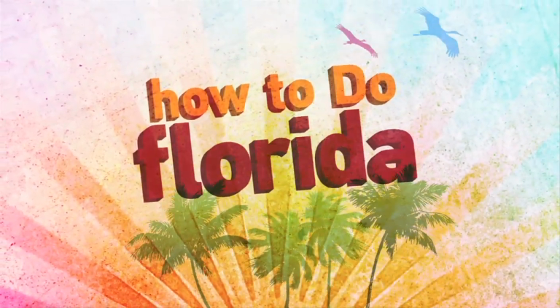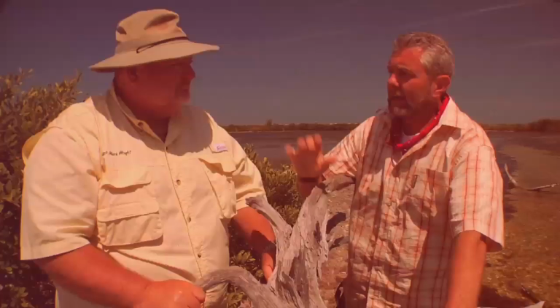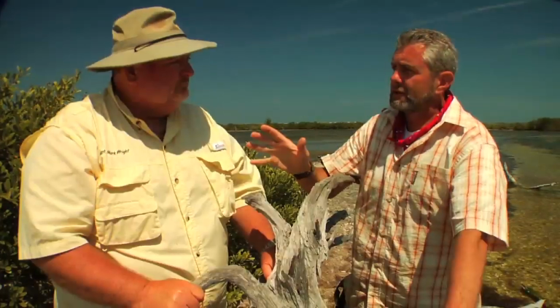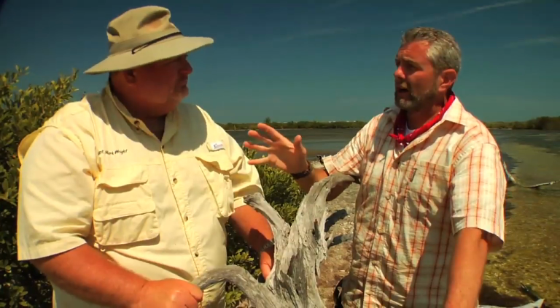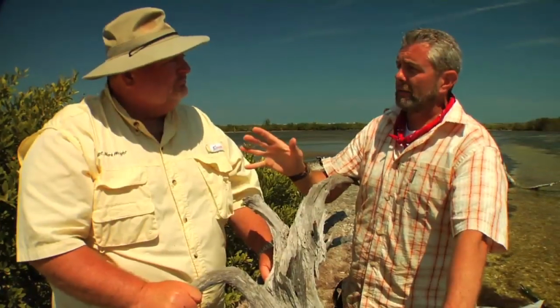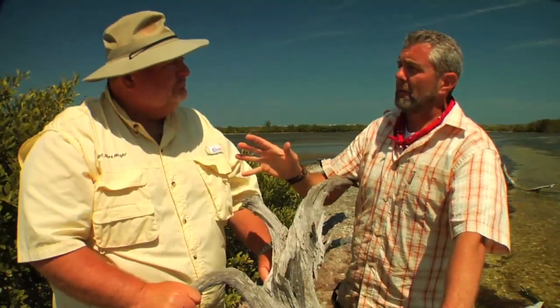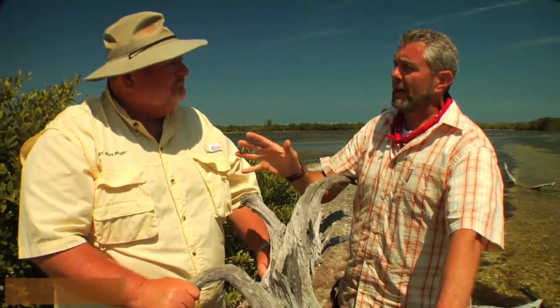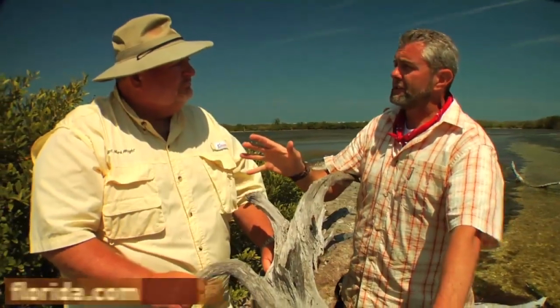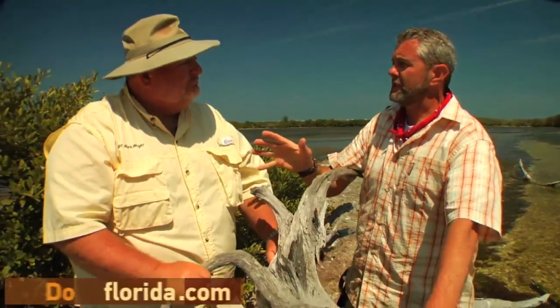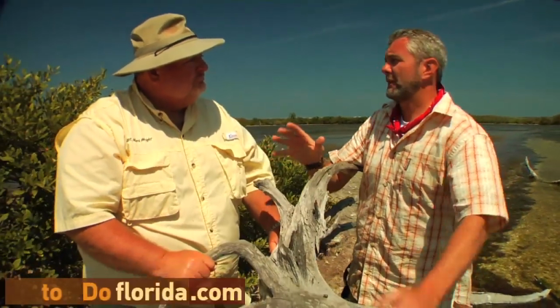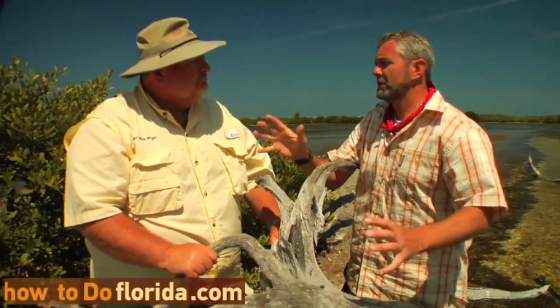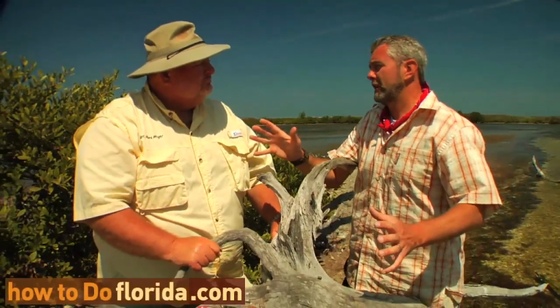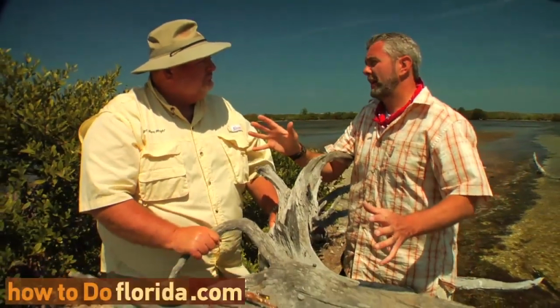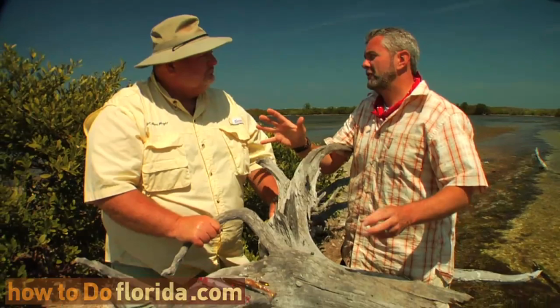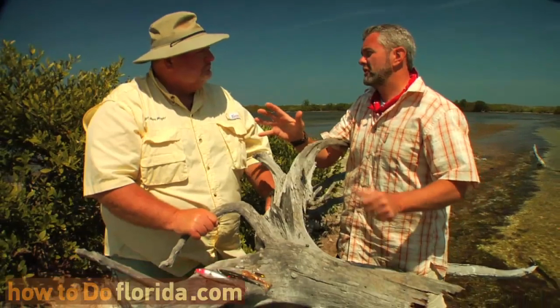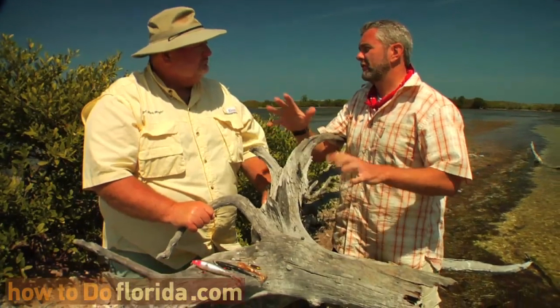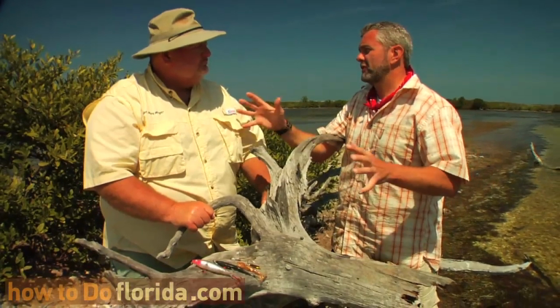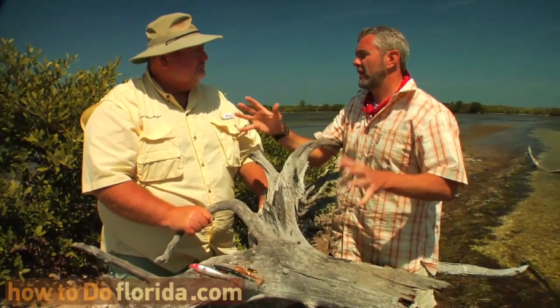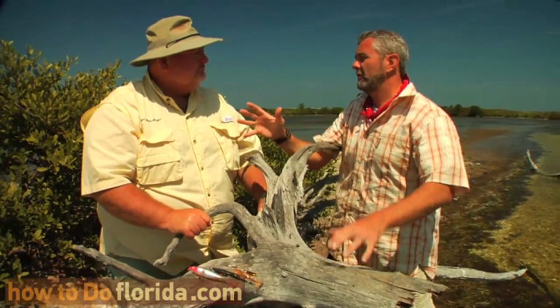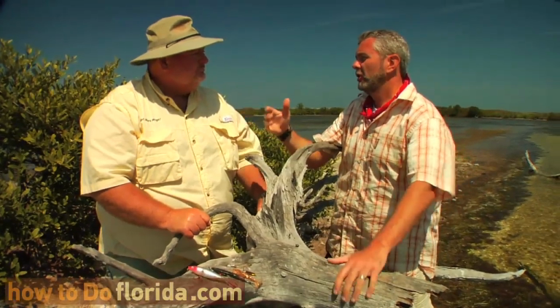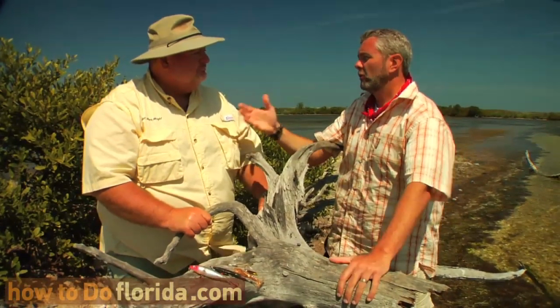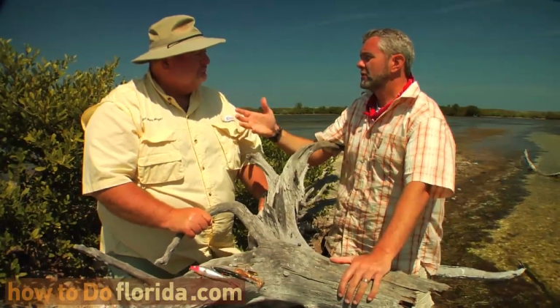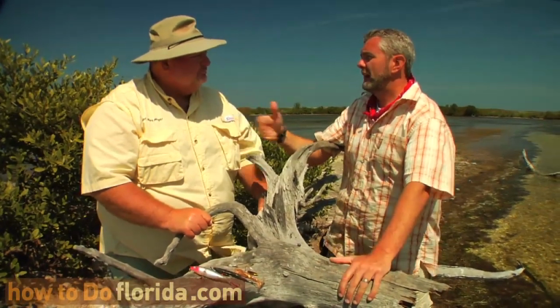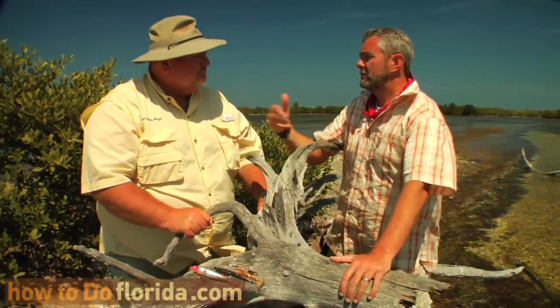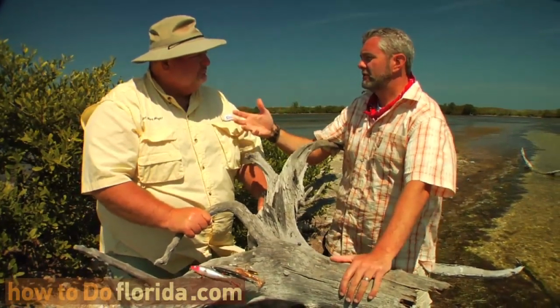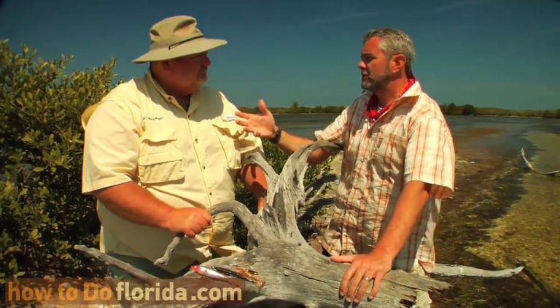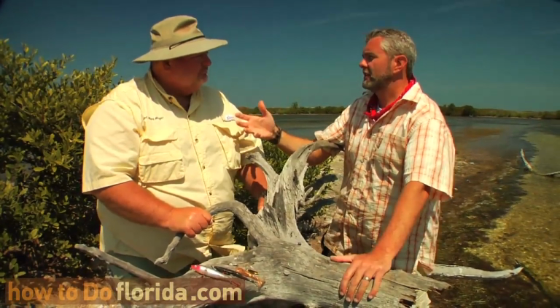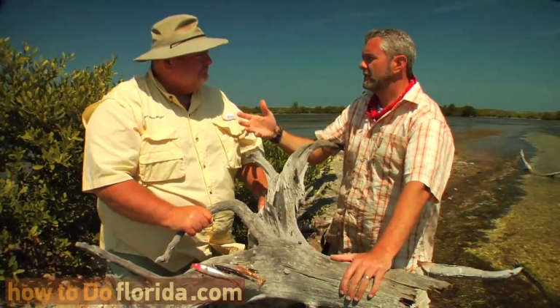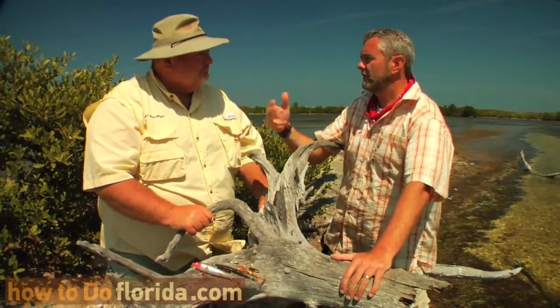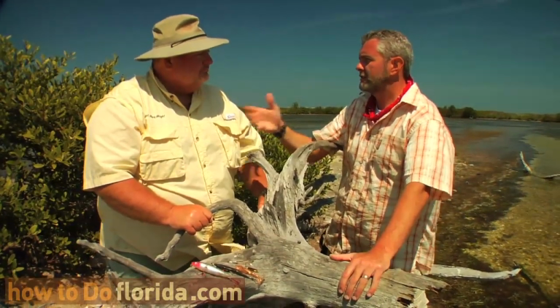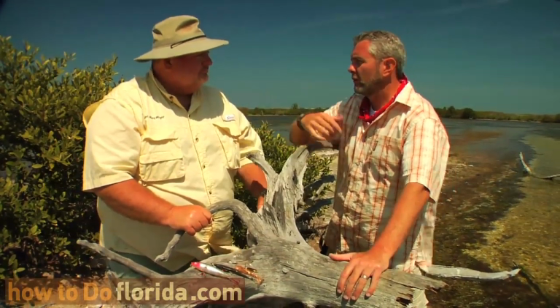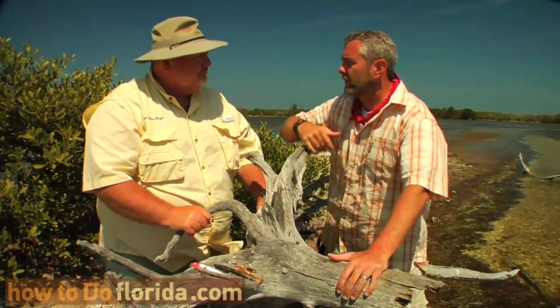So, Ken, let's talk a little bit about baits. If somebody wants to come out here and do this for the first time, what are some baits you would suggest they start with?